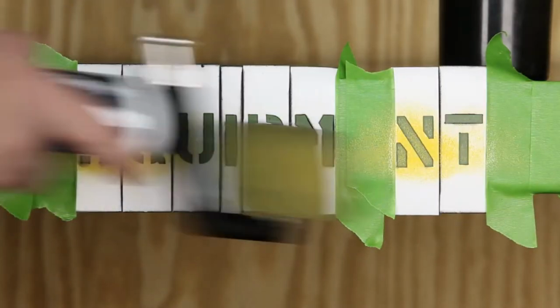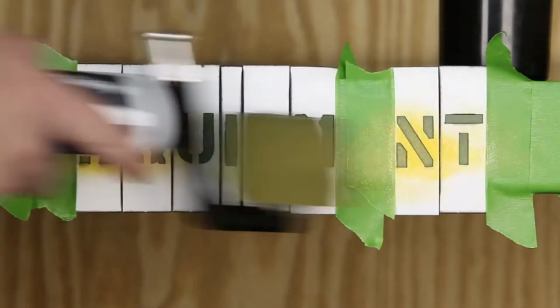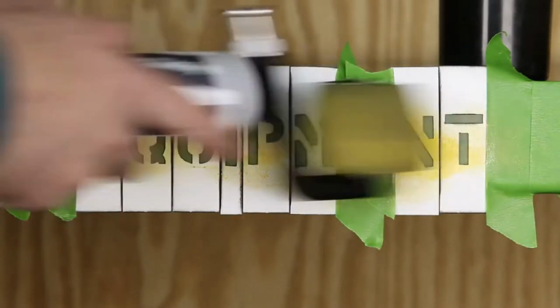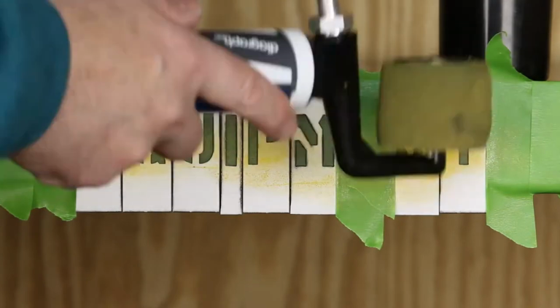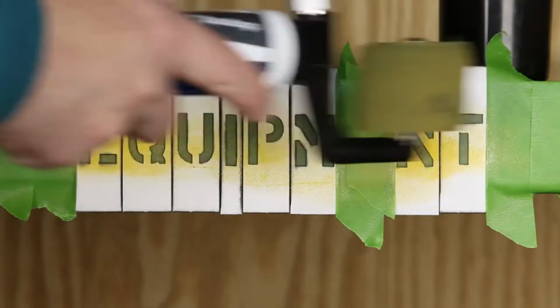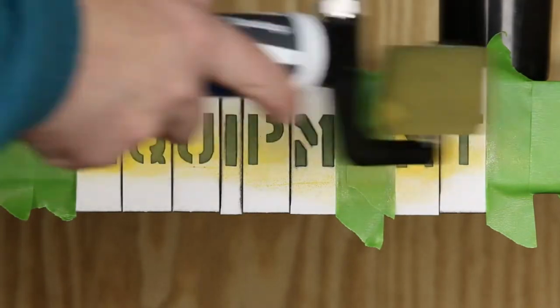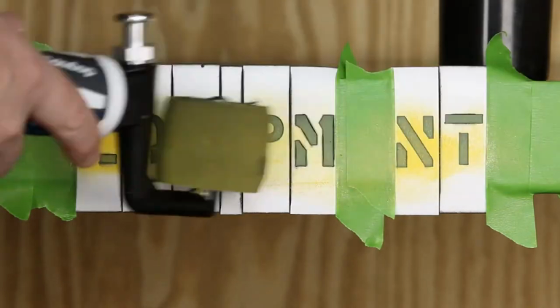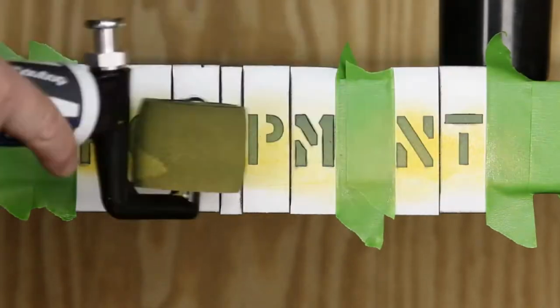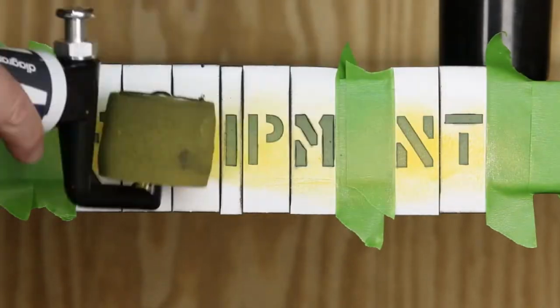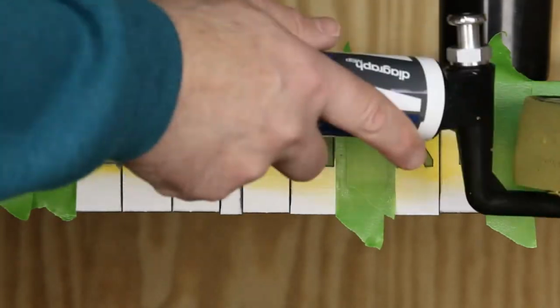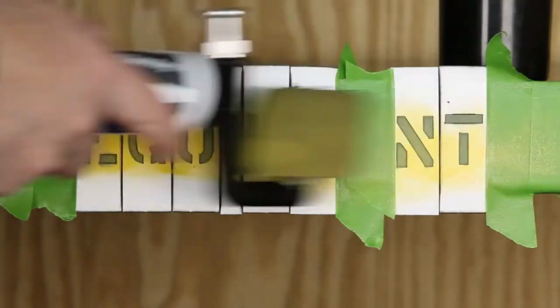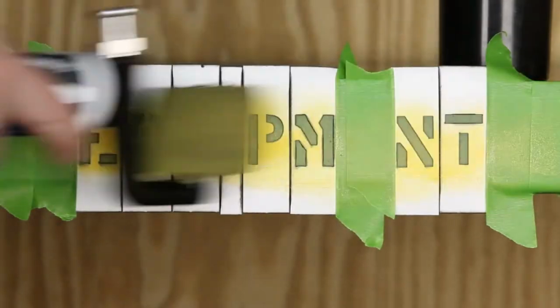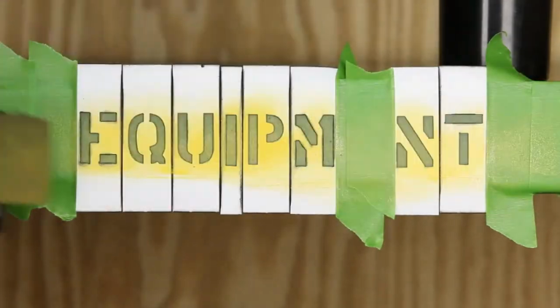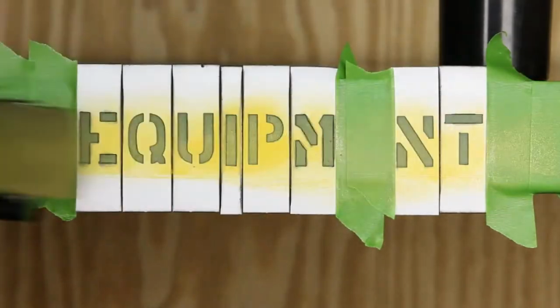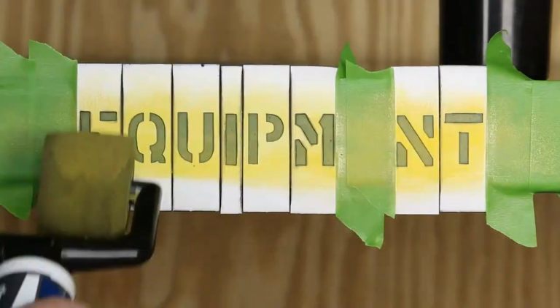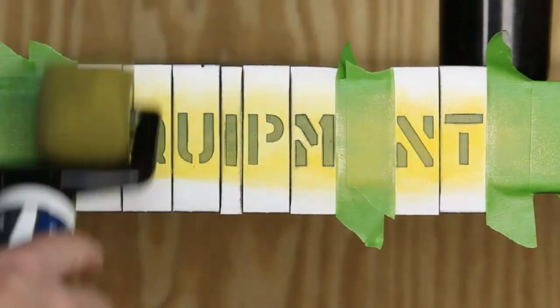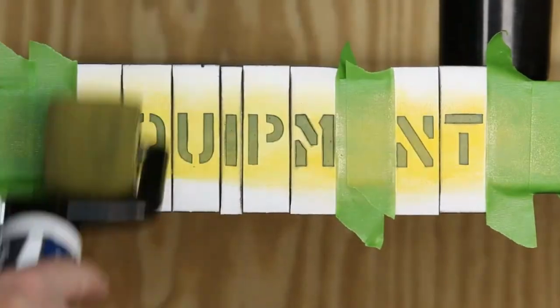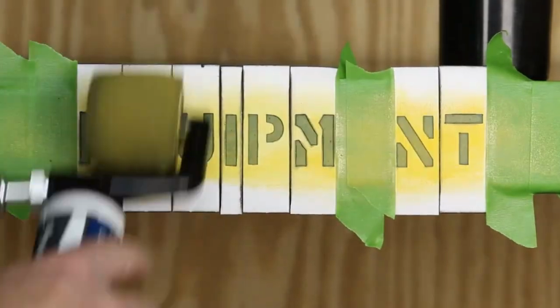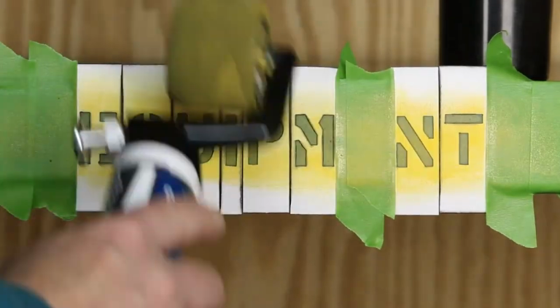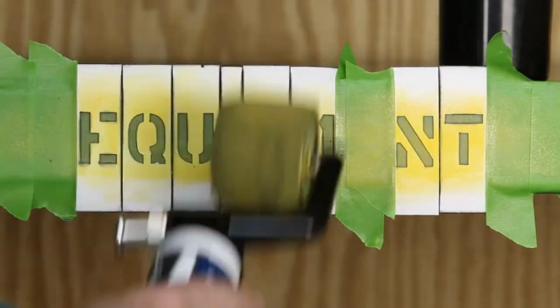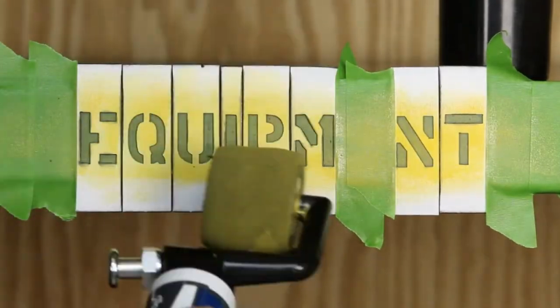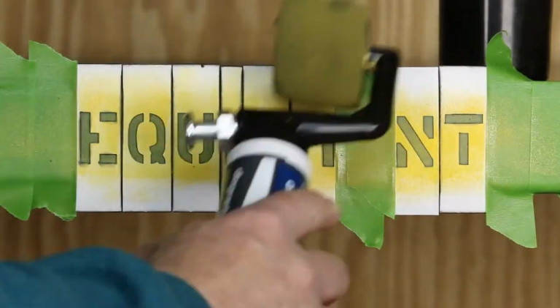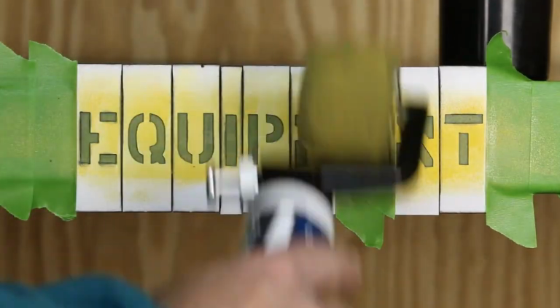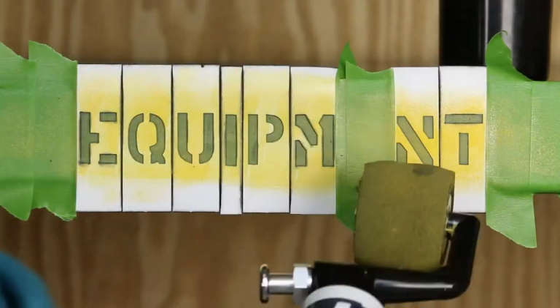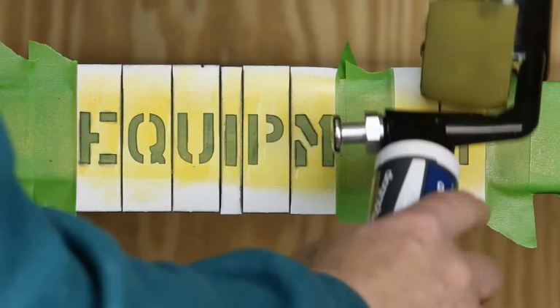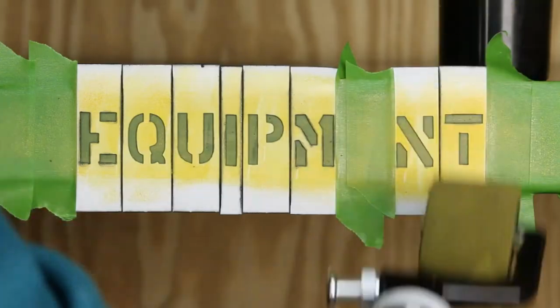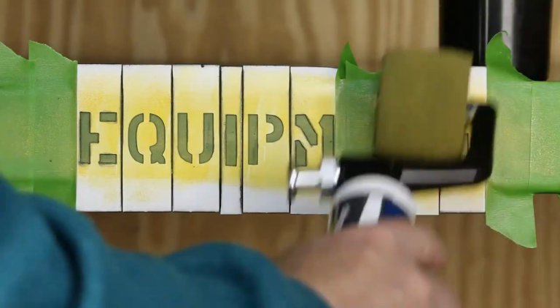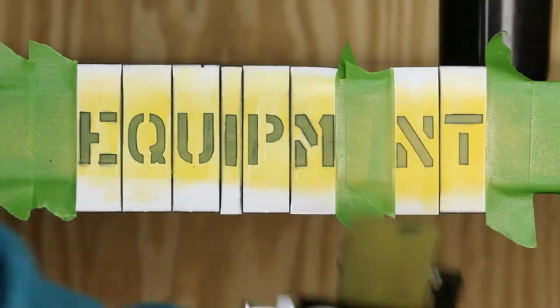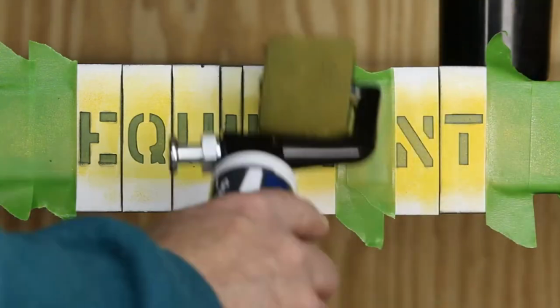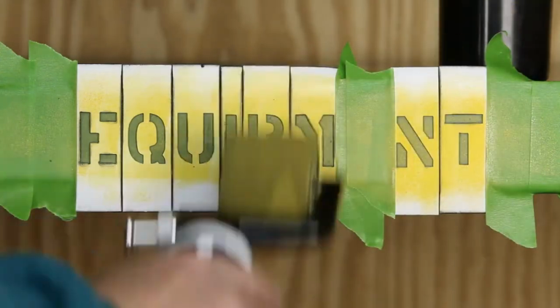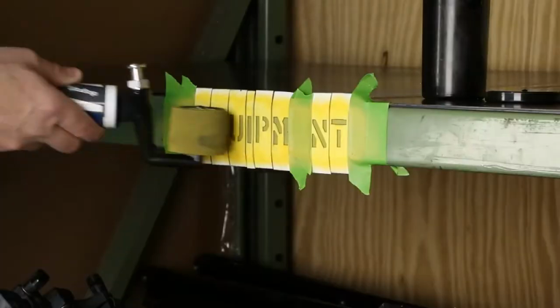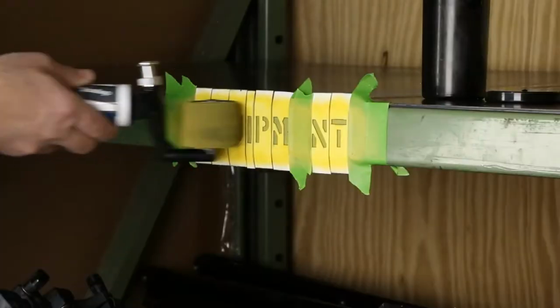Next, lightly roll the ink into the stencil design. Apply multiple light coats from different angles to build color.